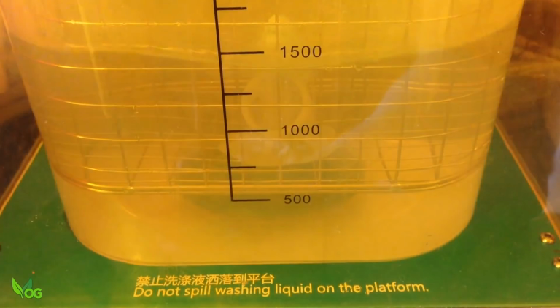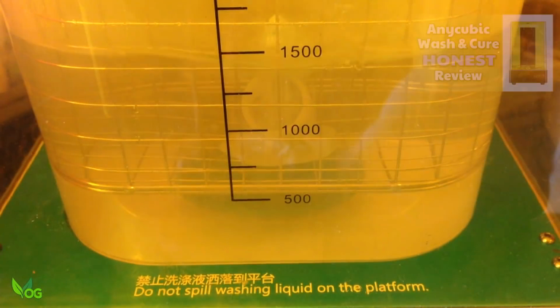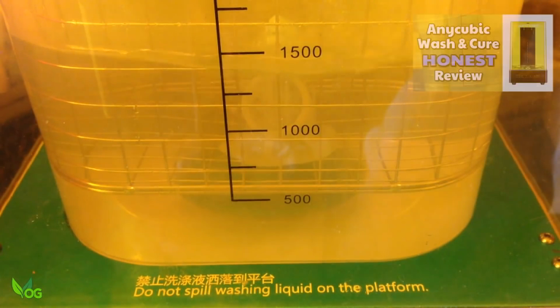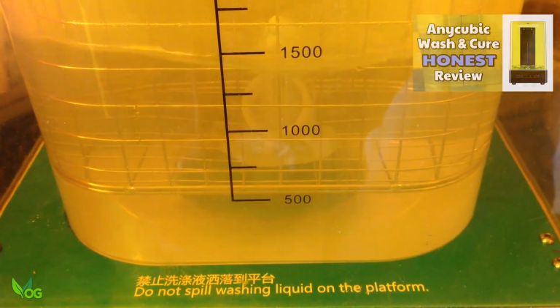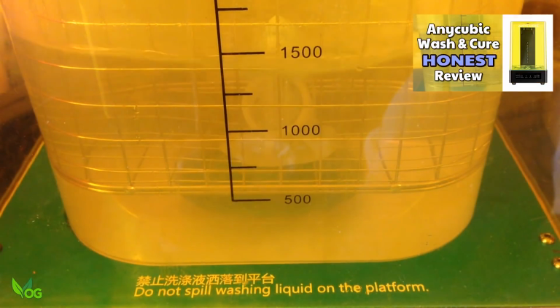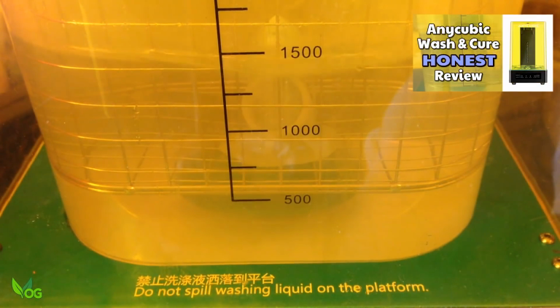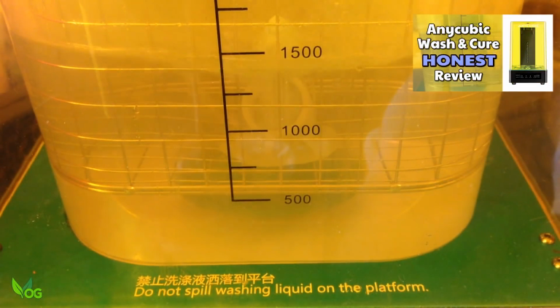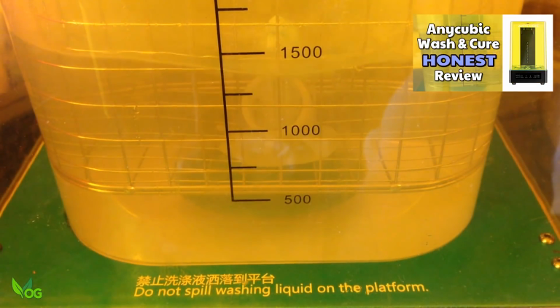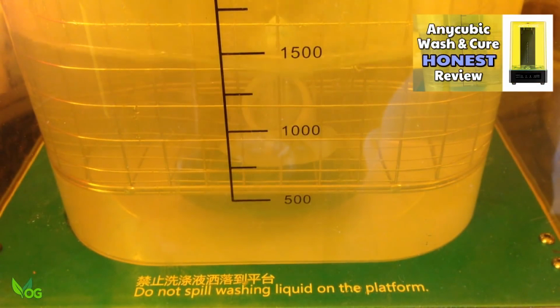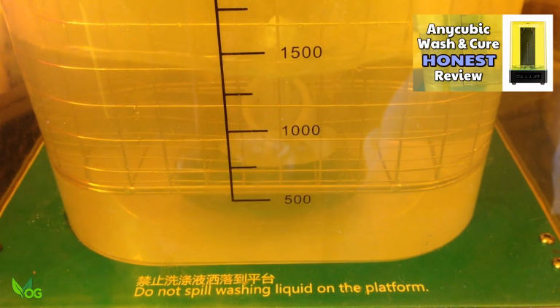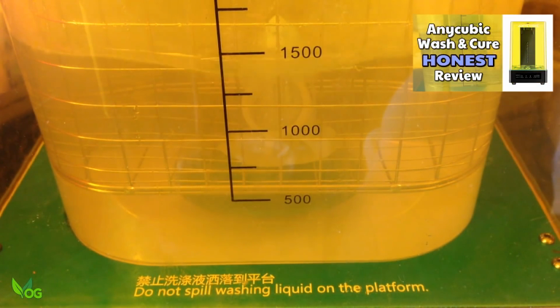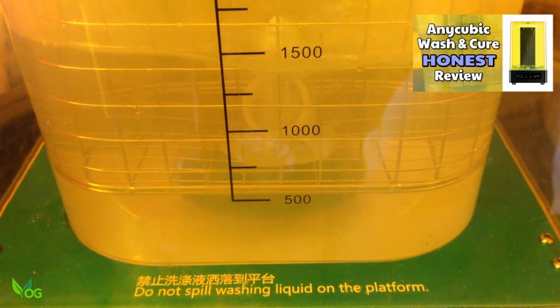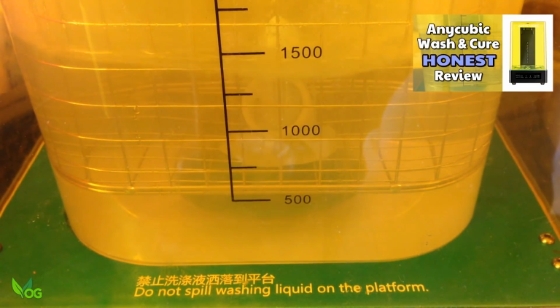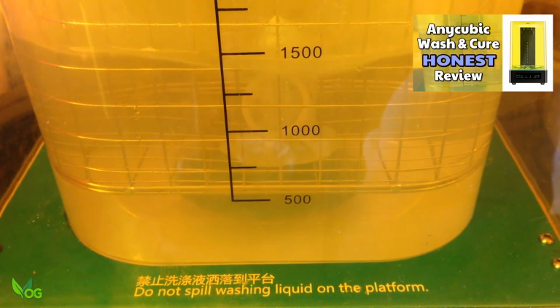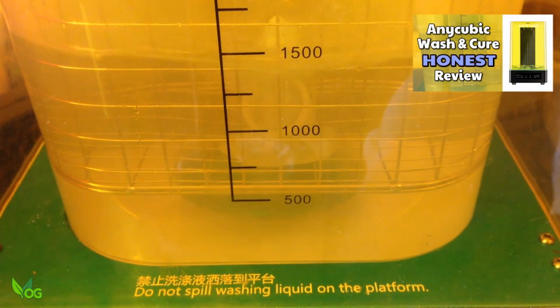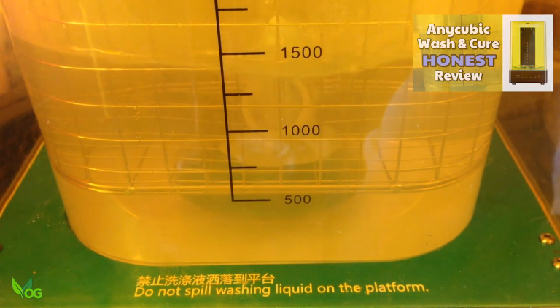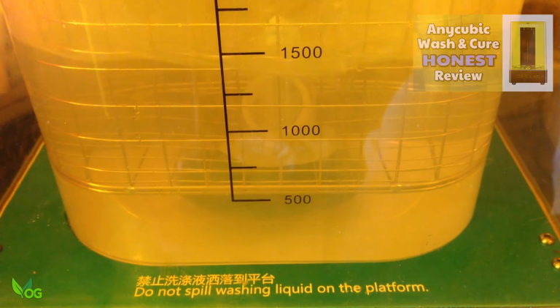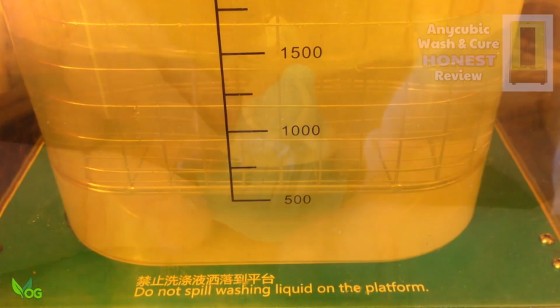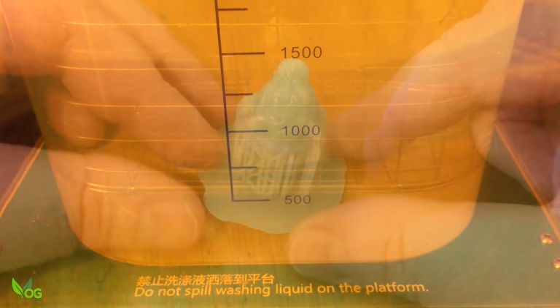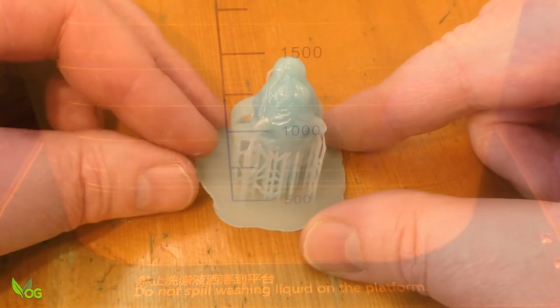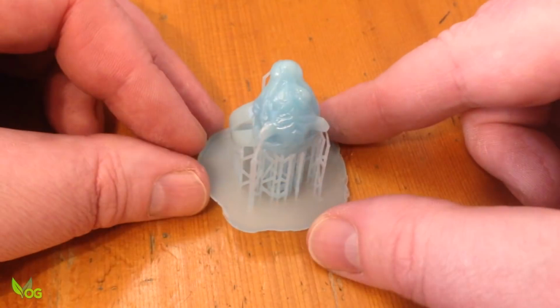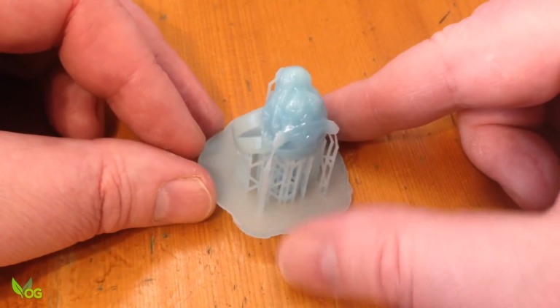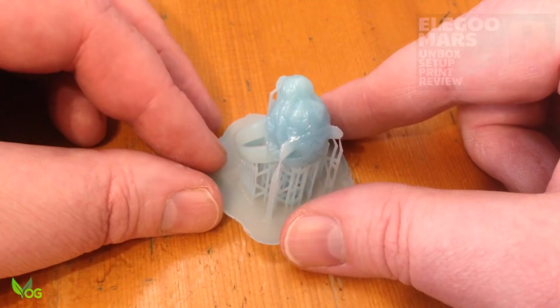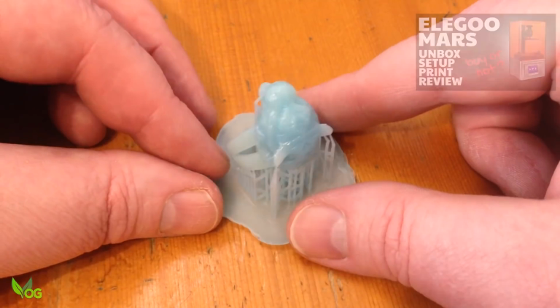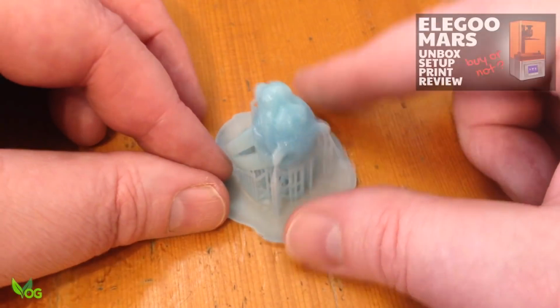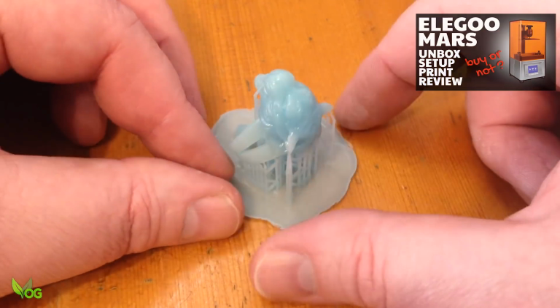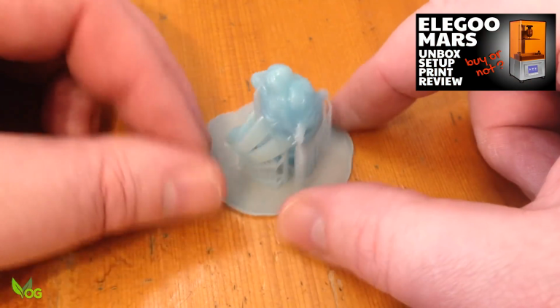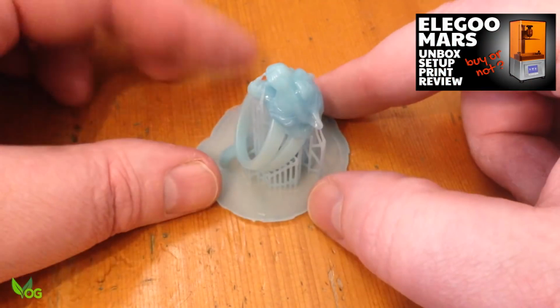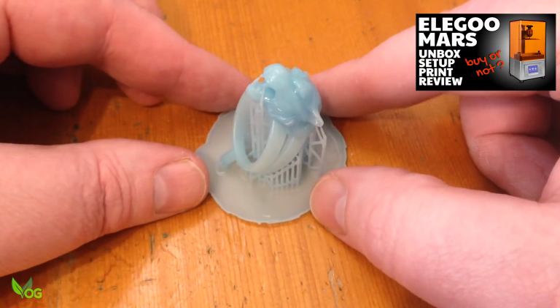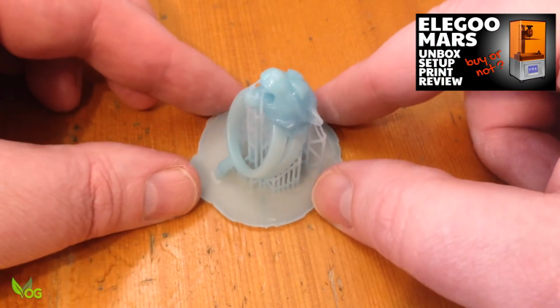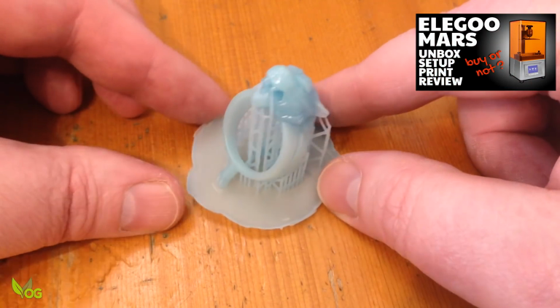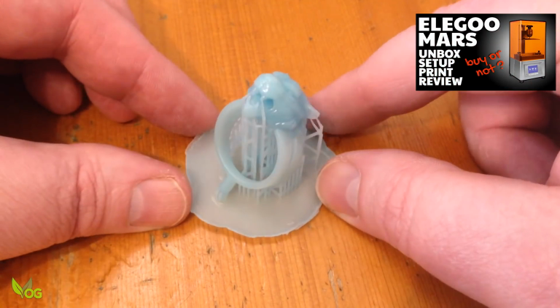Clean up is easy thanks to the Anycubic Wash & Cure. My Elegoo Mars did a nice job of printing — very clean.